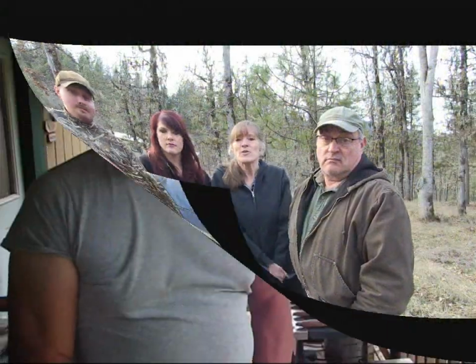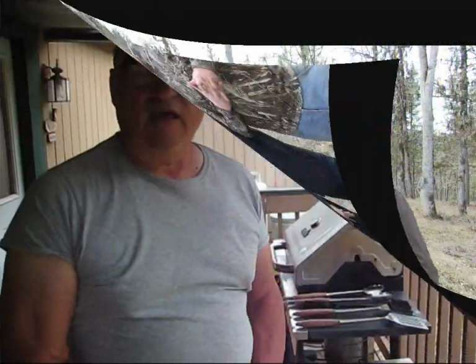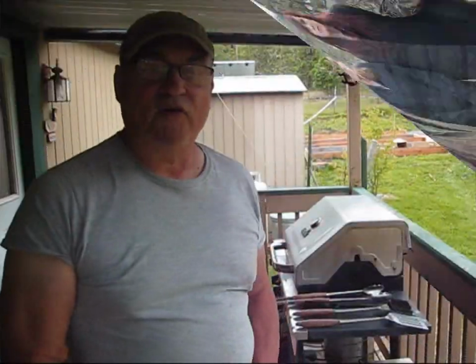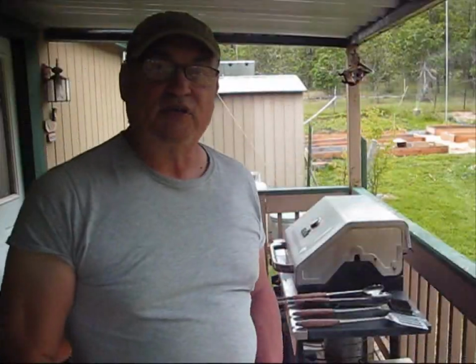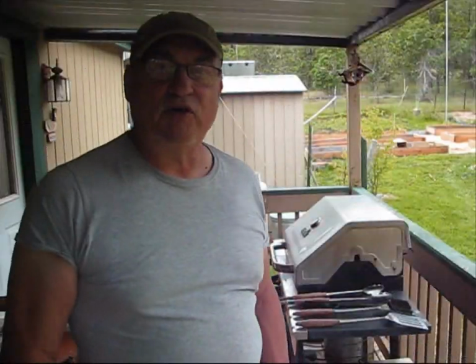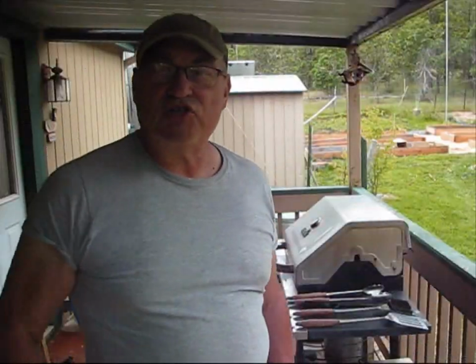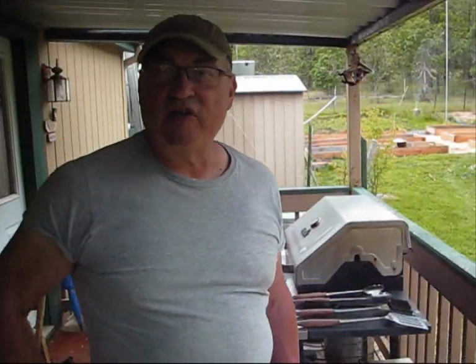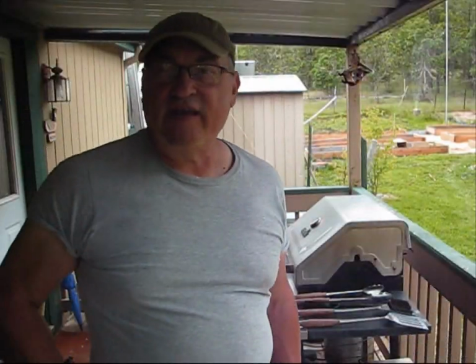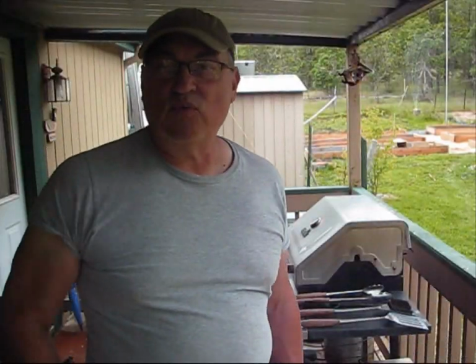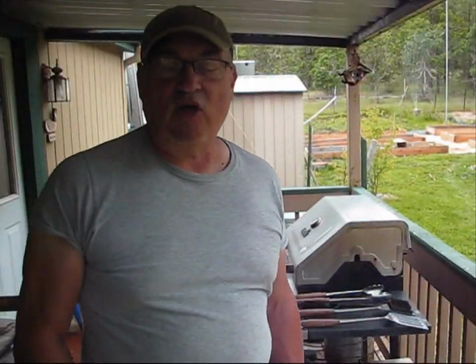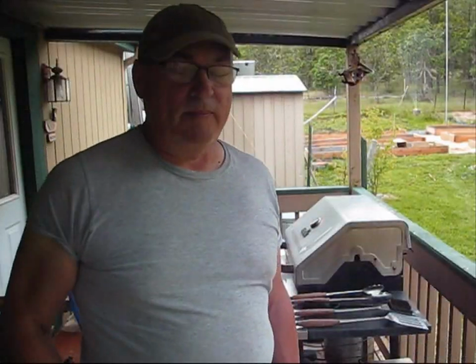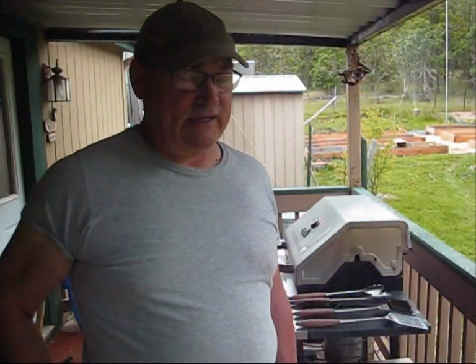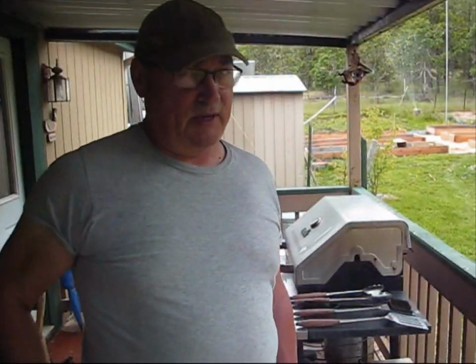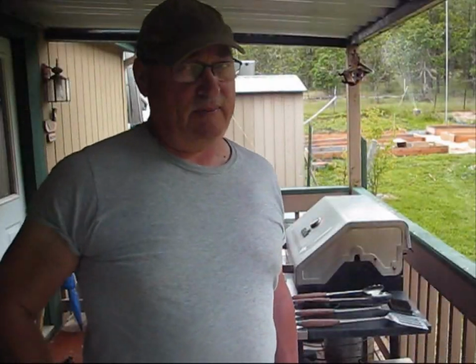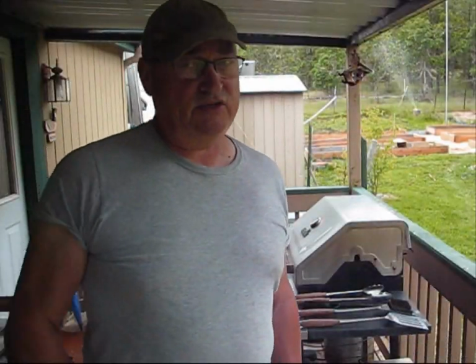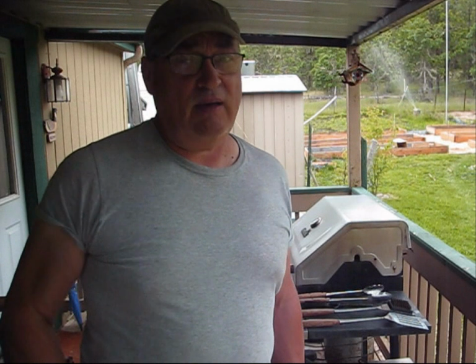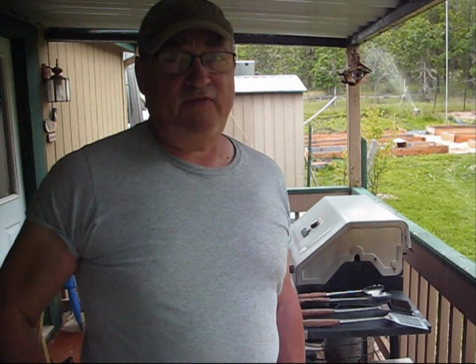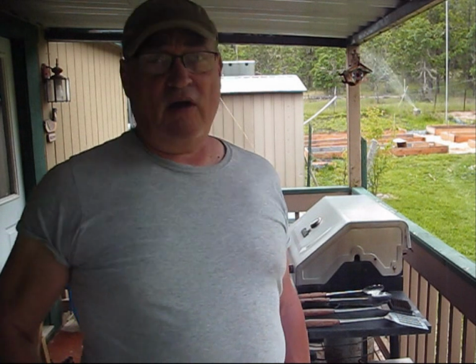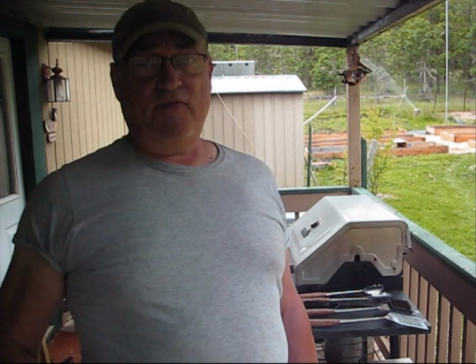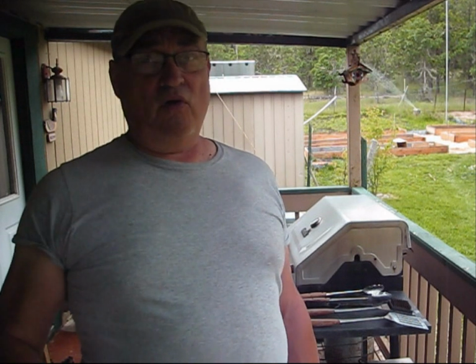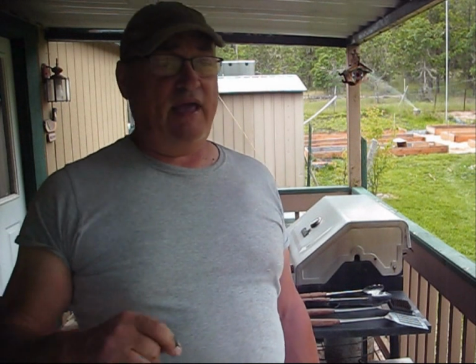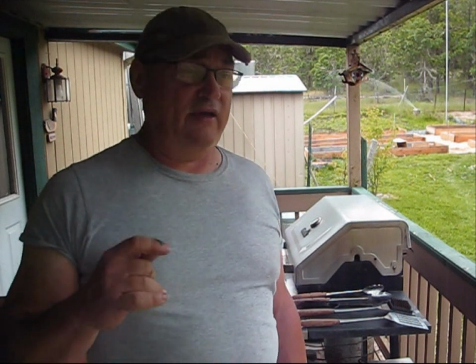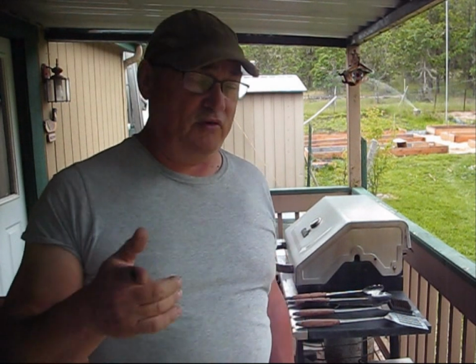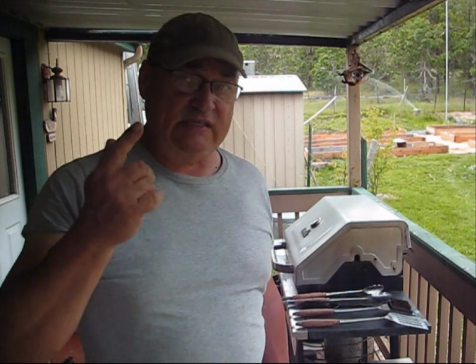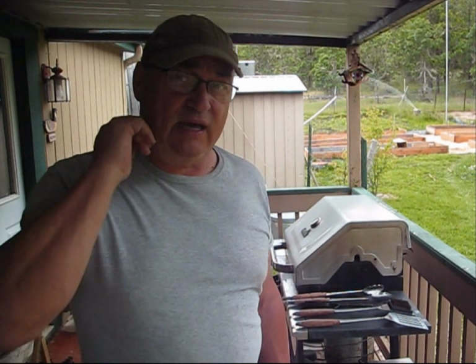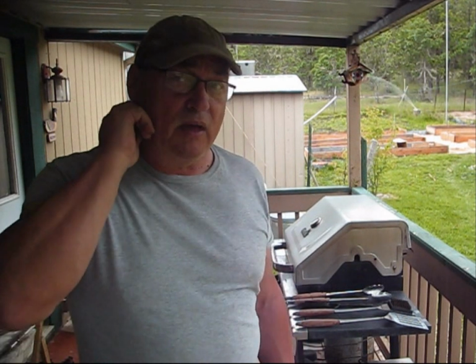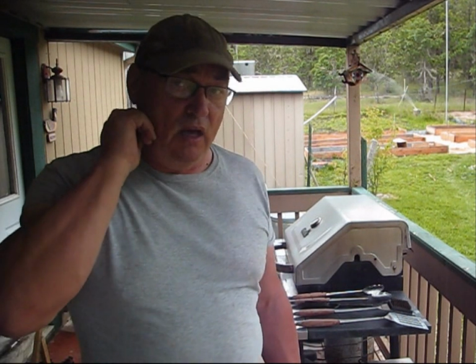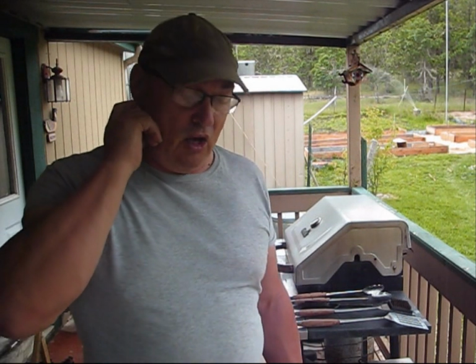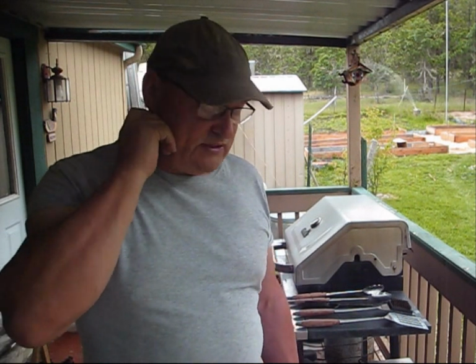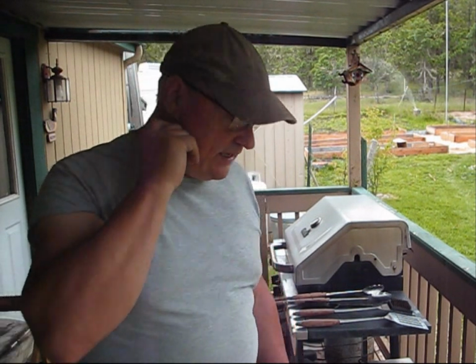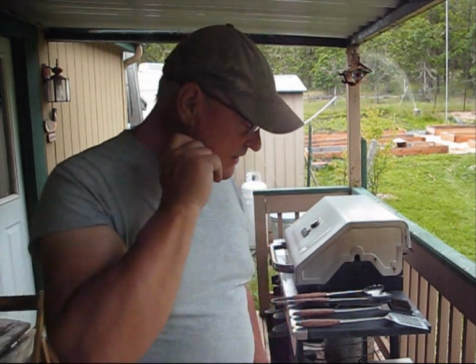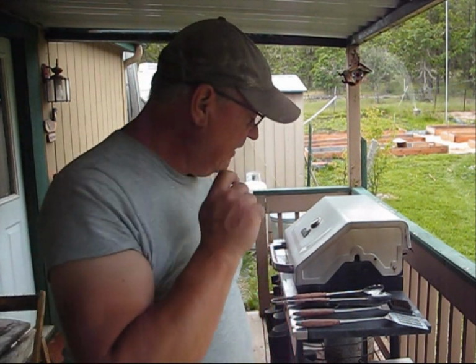Hey folks, I'm your host Jerry Hanson. Welcome back to Pine Meadows Hobby Farm for a free homesteading tip.